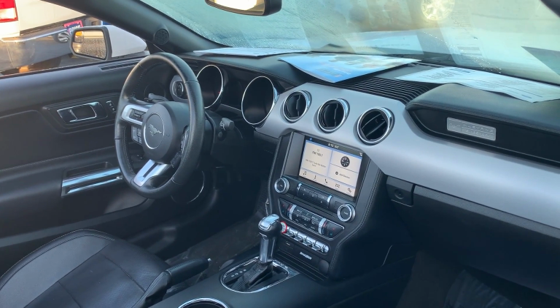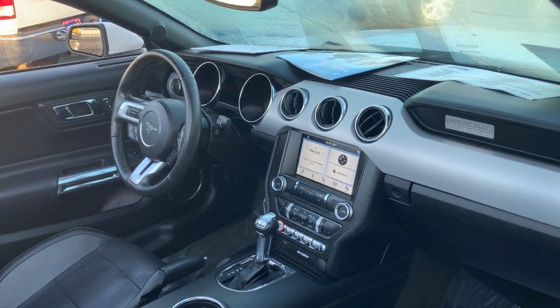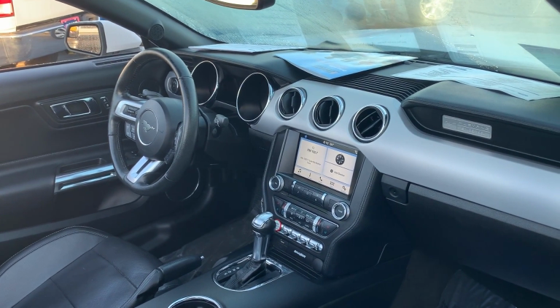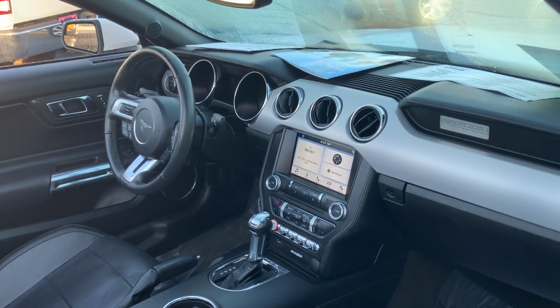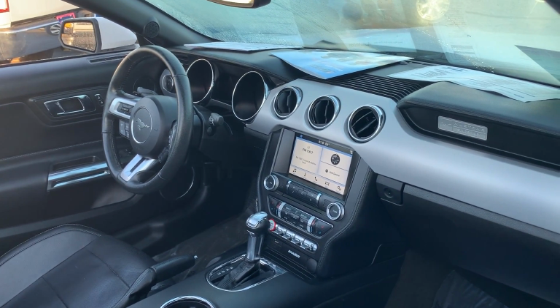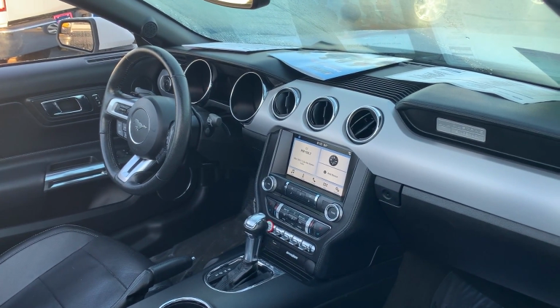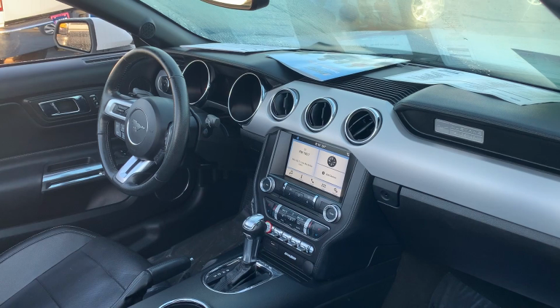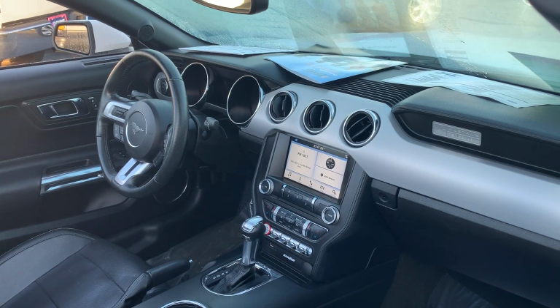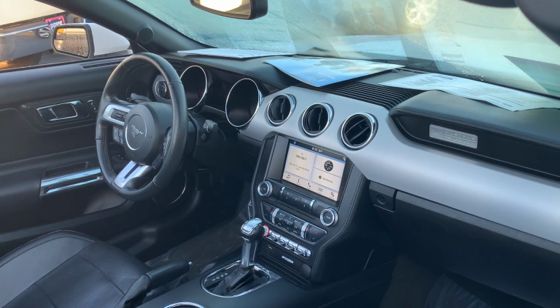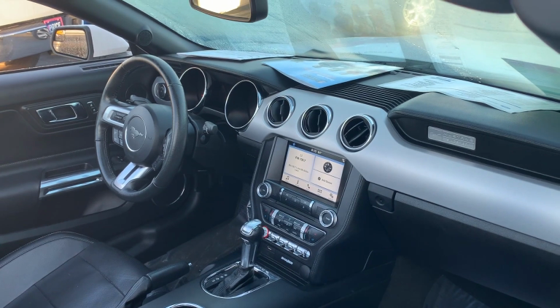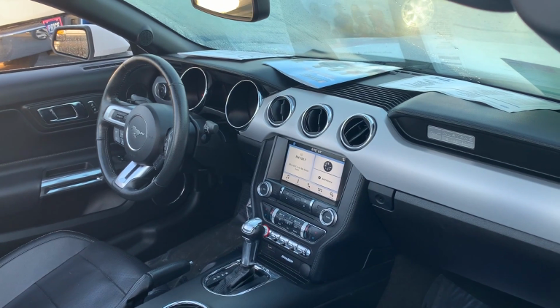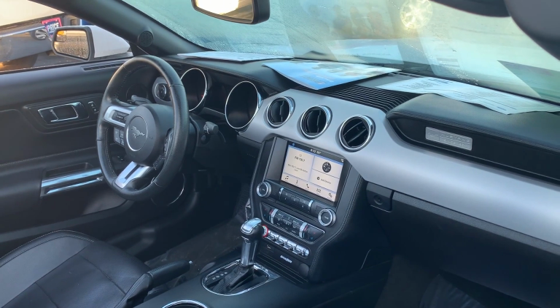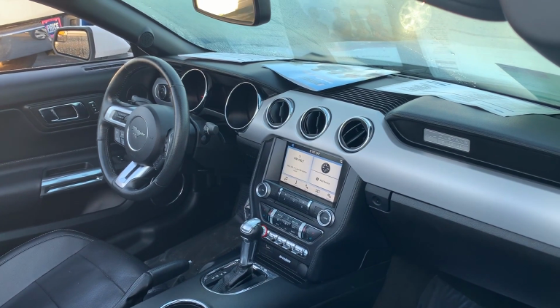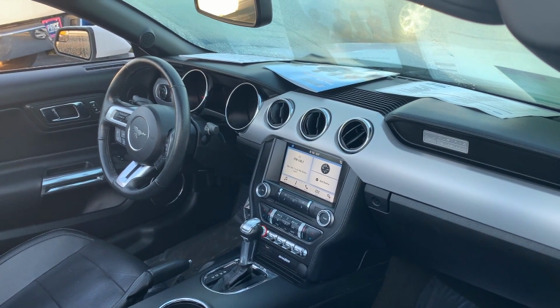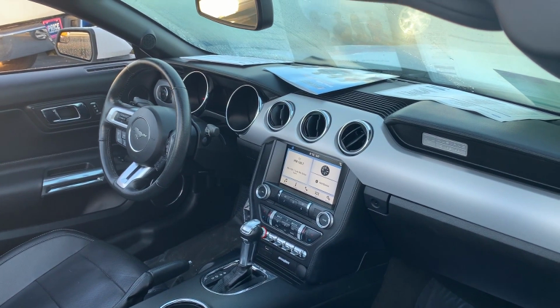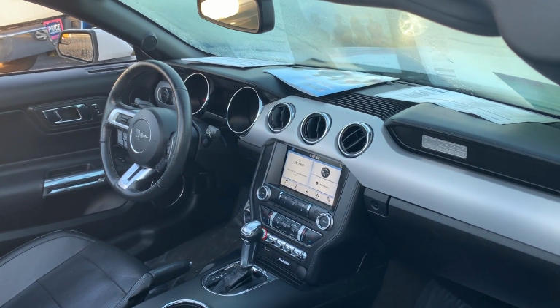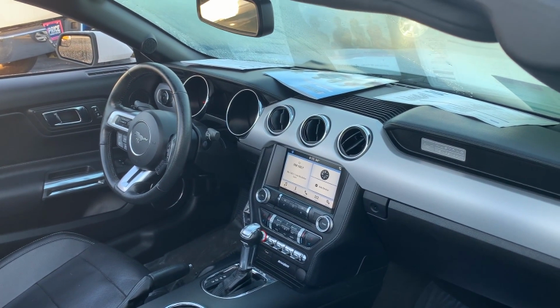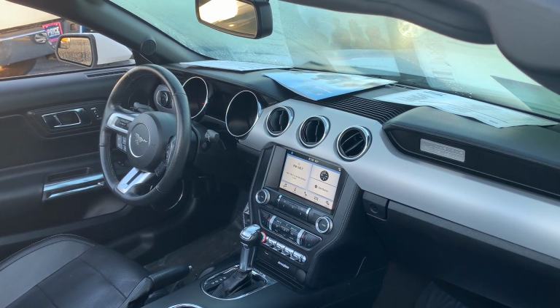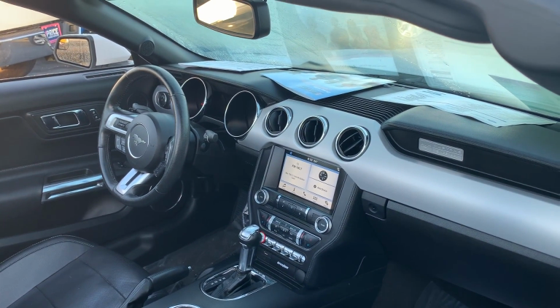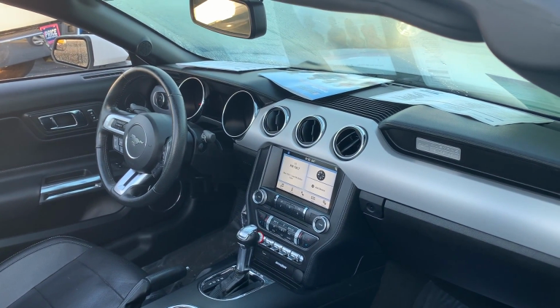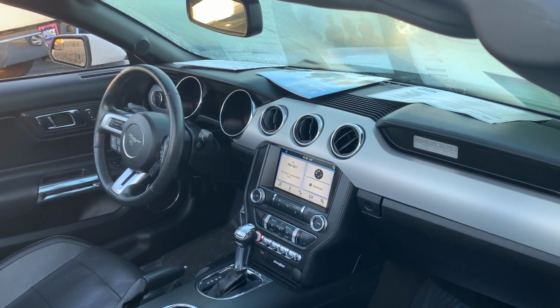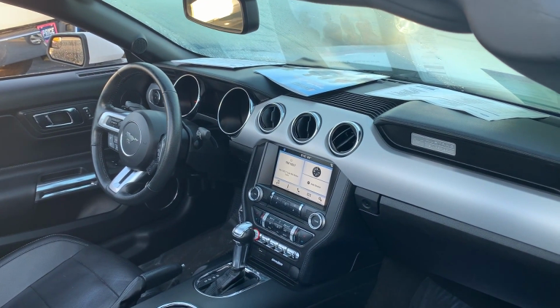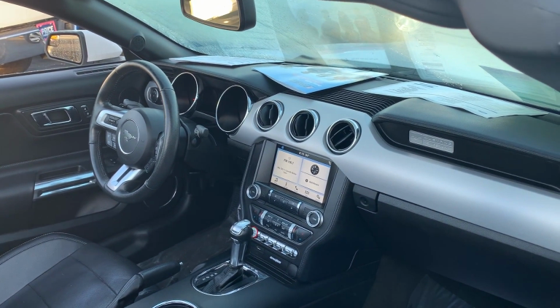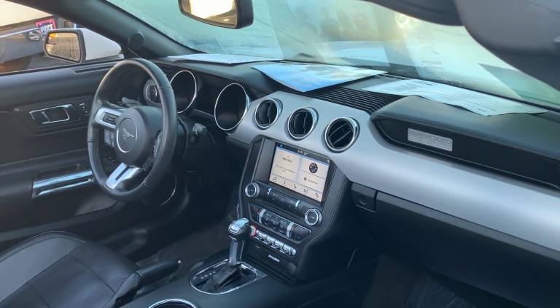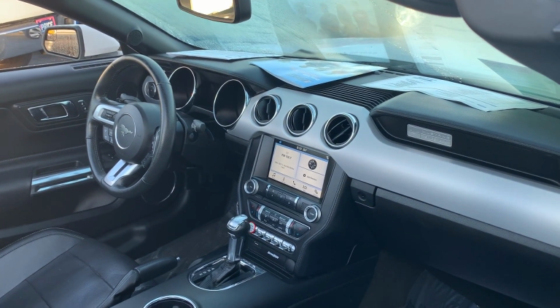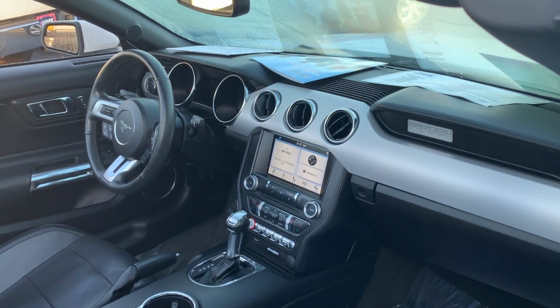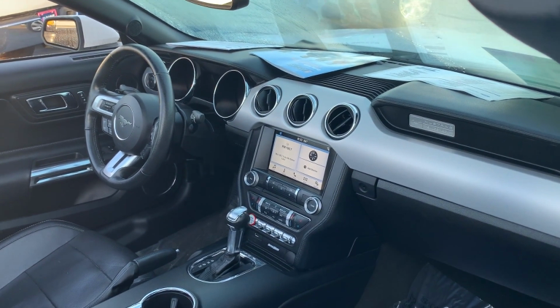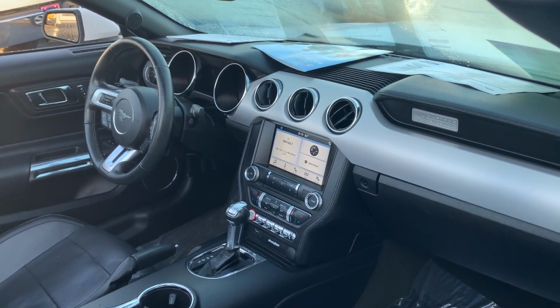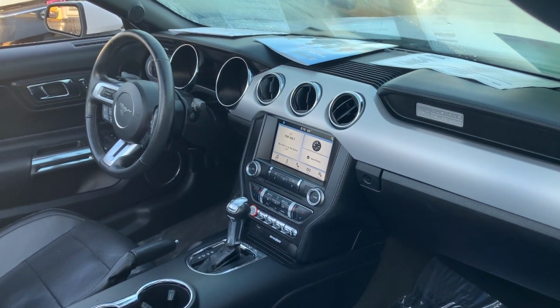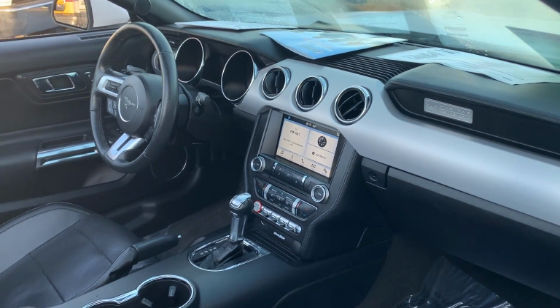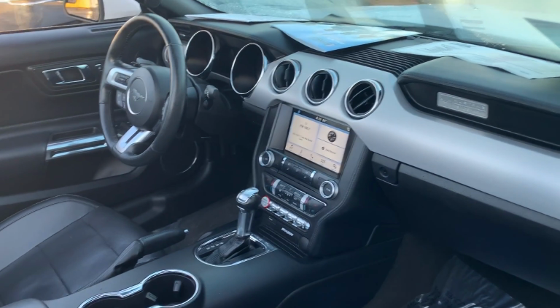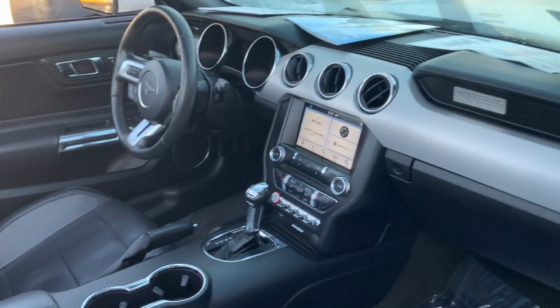Shaker audio, USB for your cell phone, electronic climate control, automatic transmission.